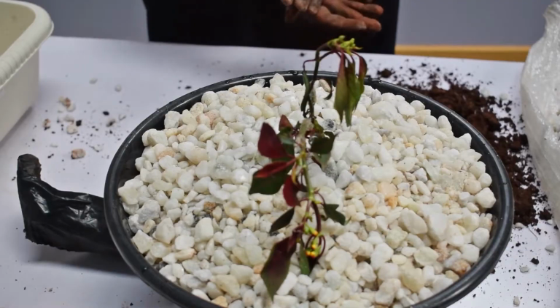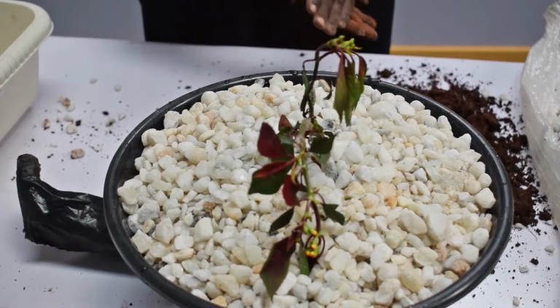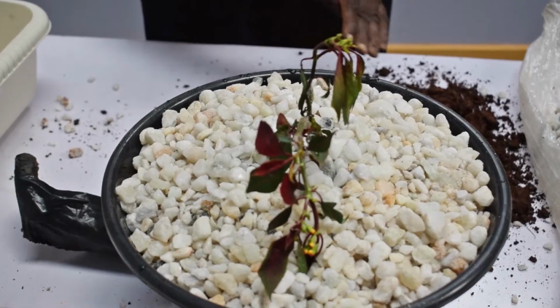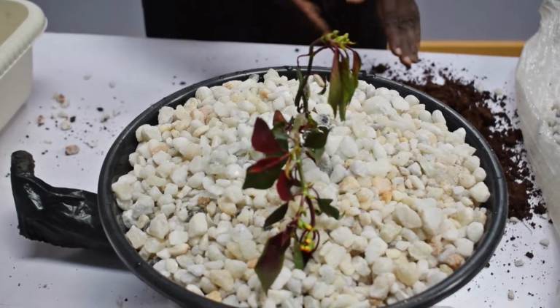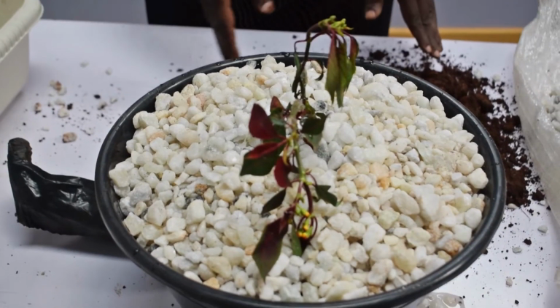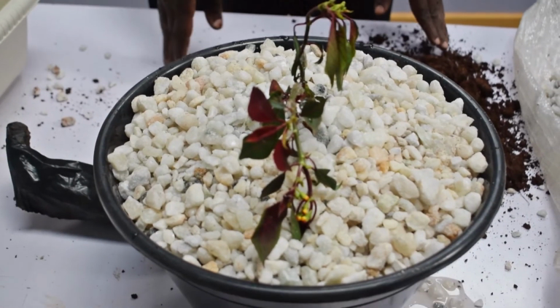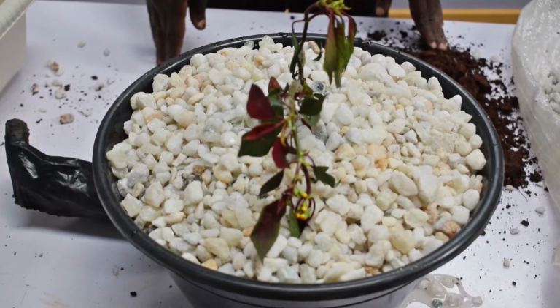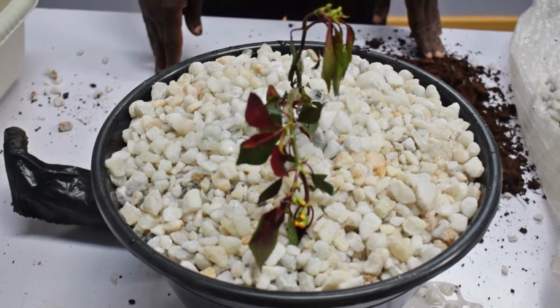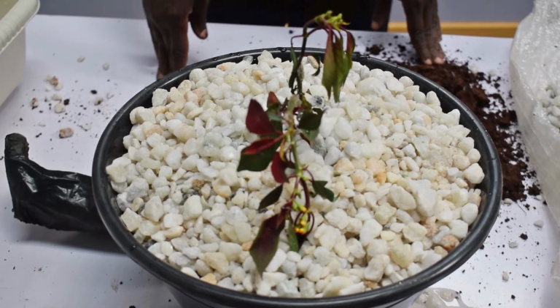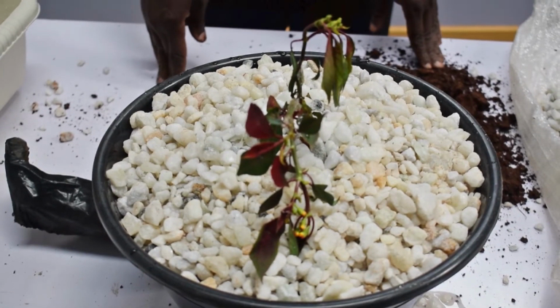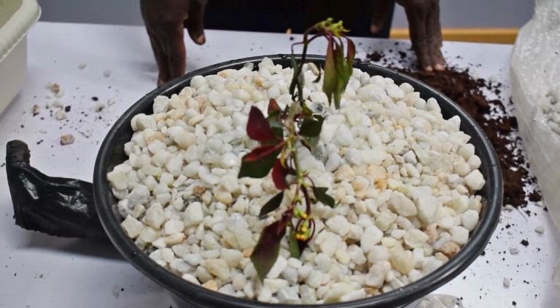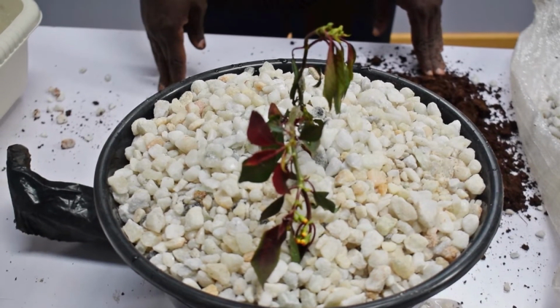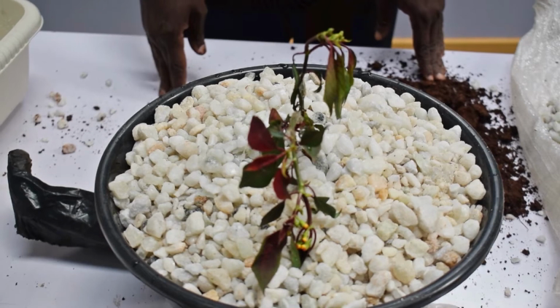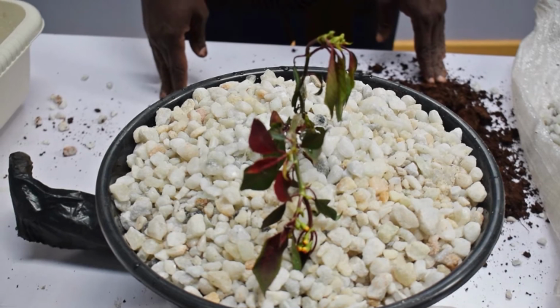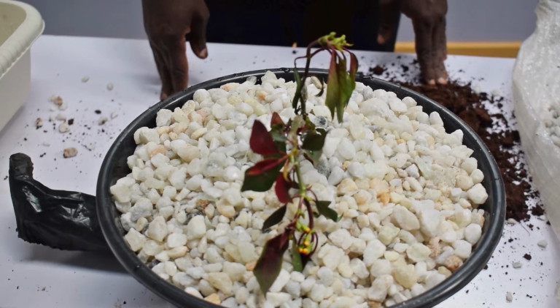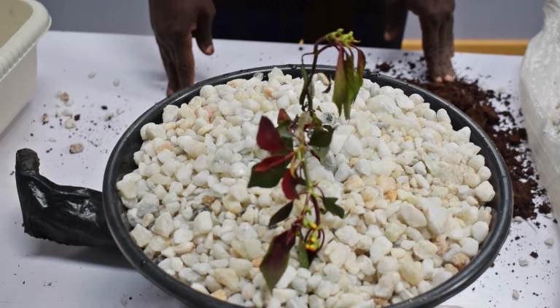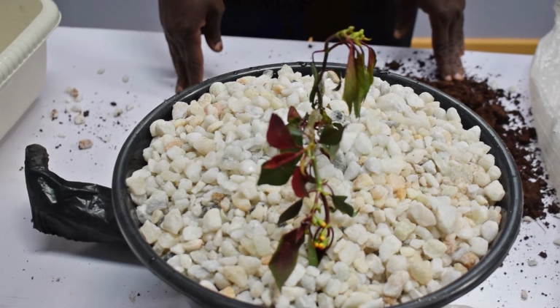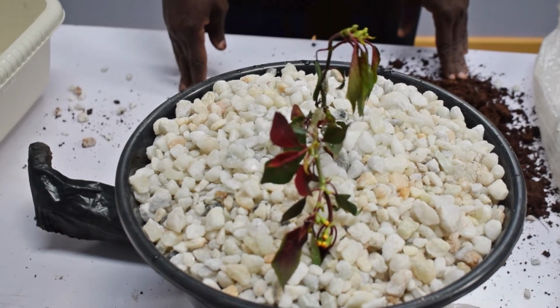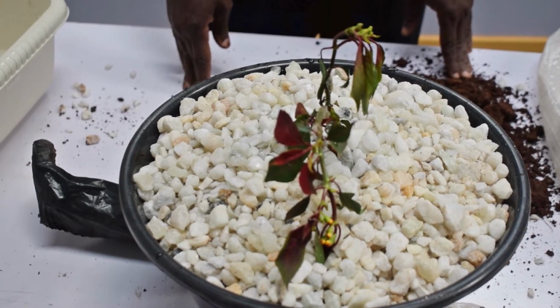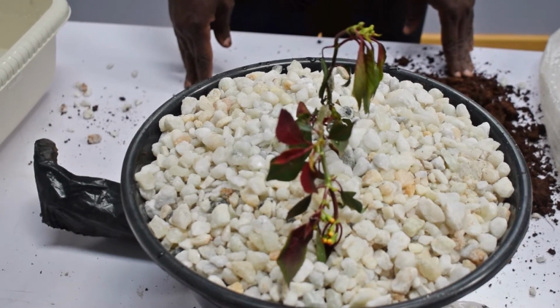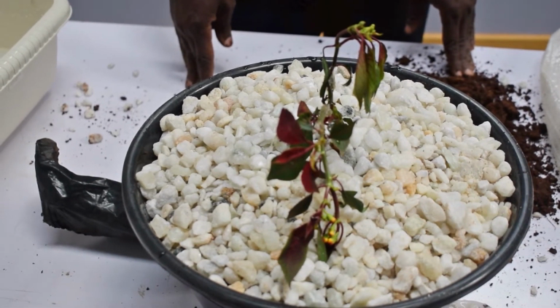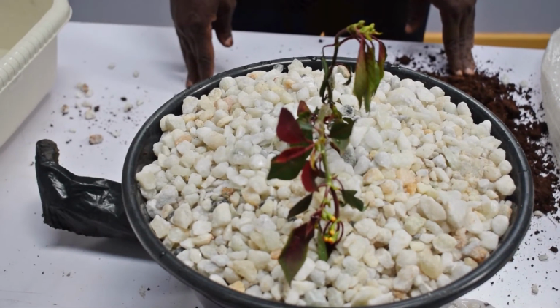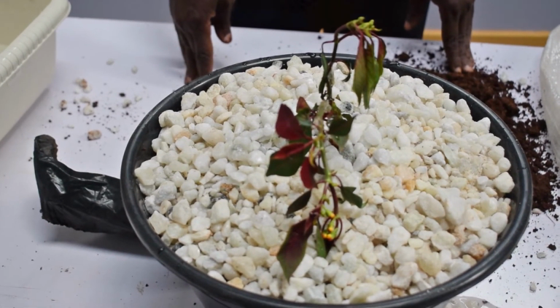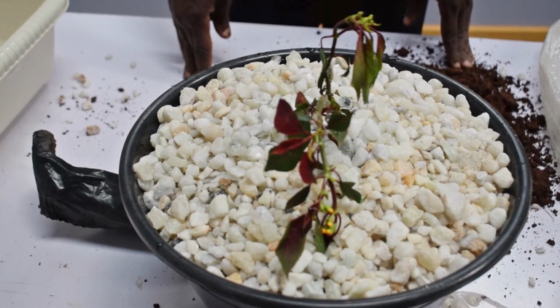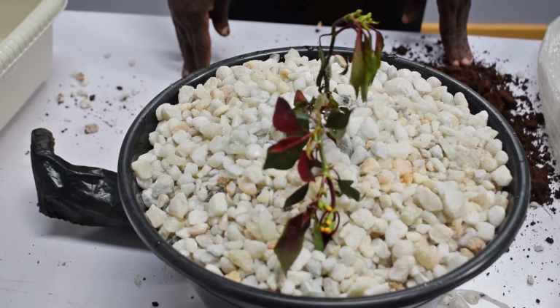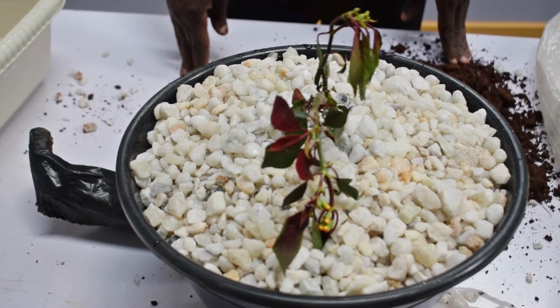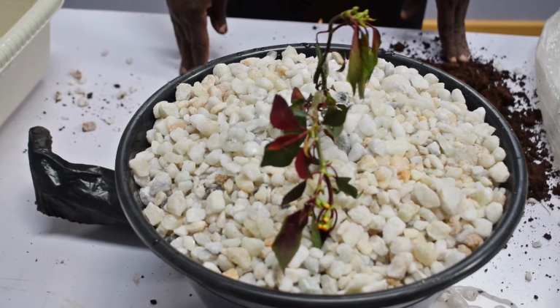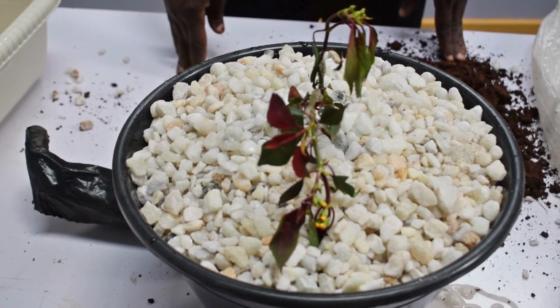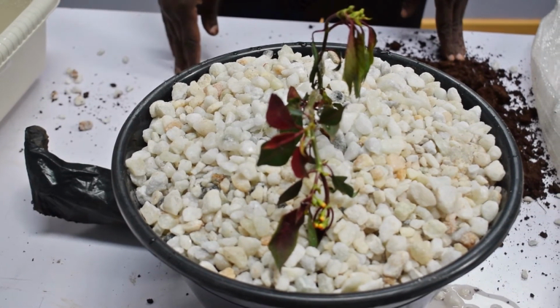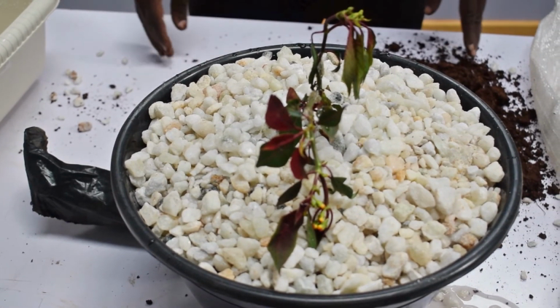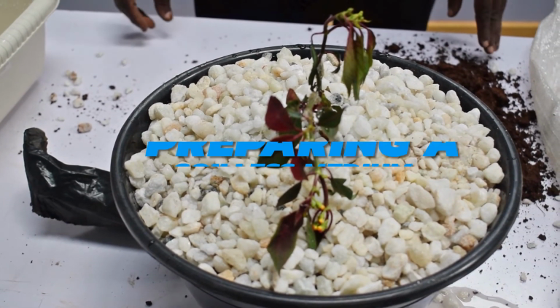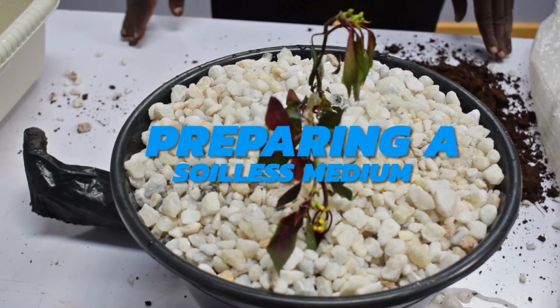Learners, that is how you prepare soilless medium using pebbles or pumice to grow ornamental crops. Thank you.